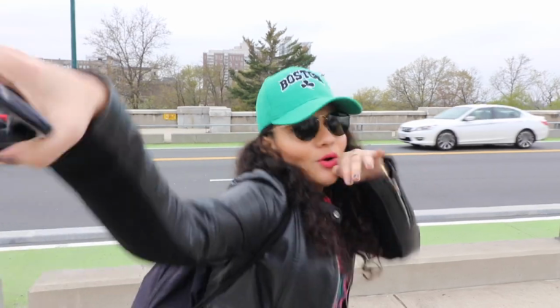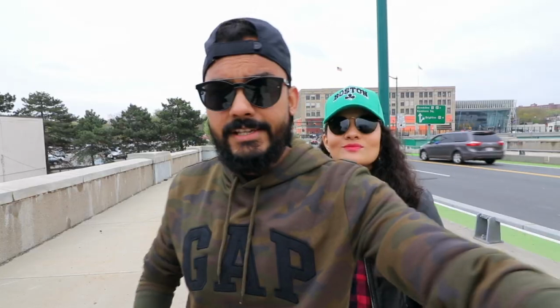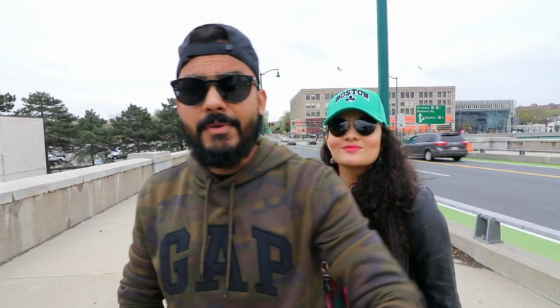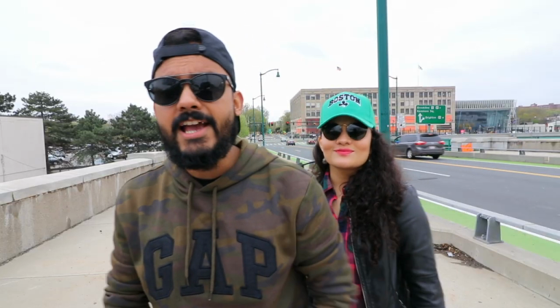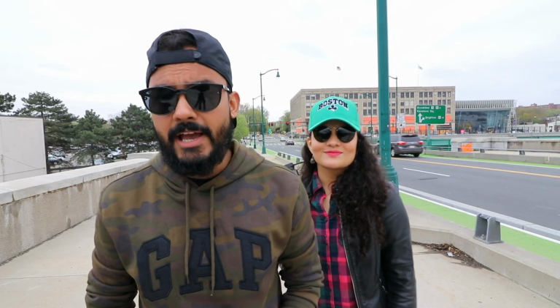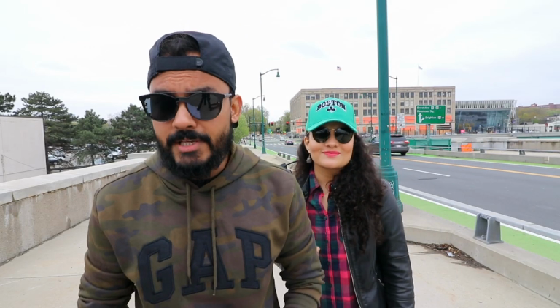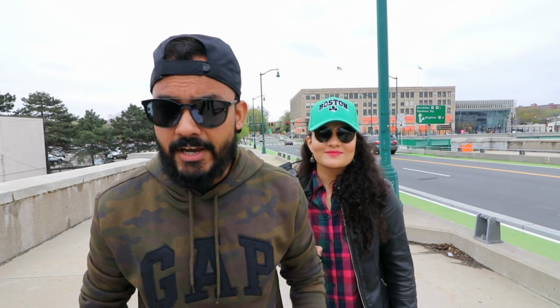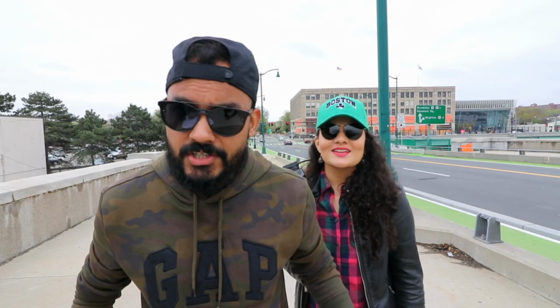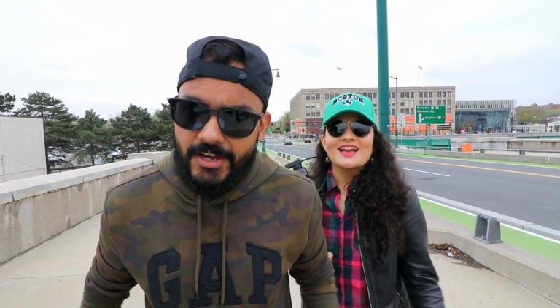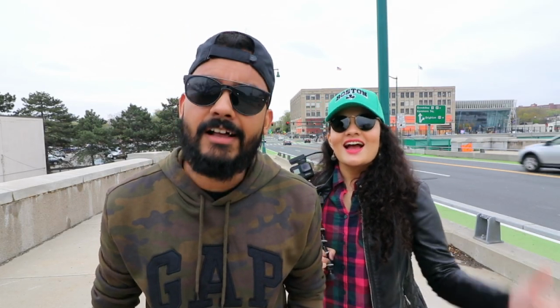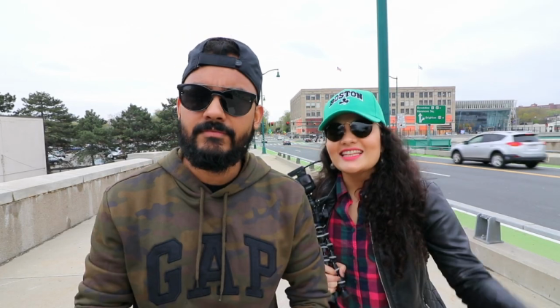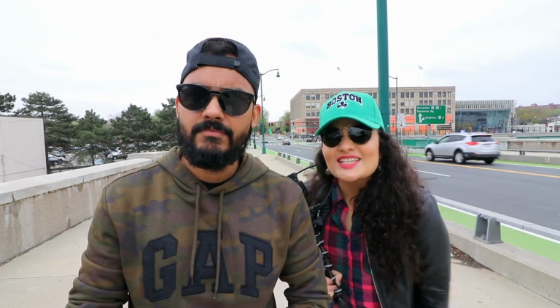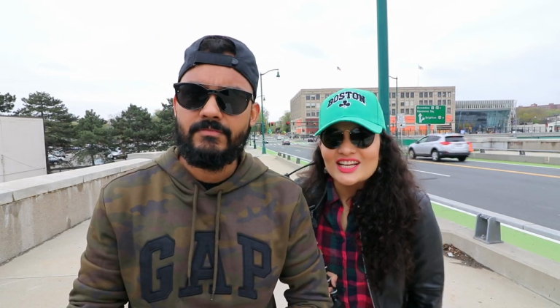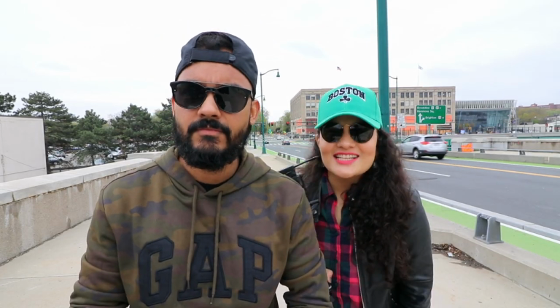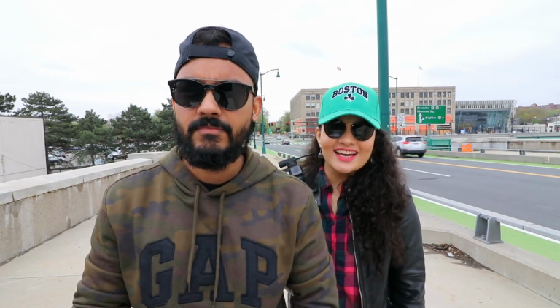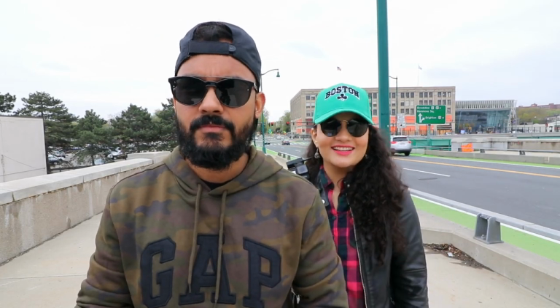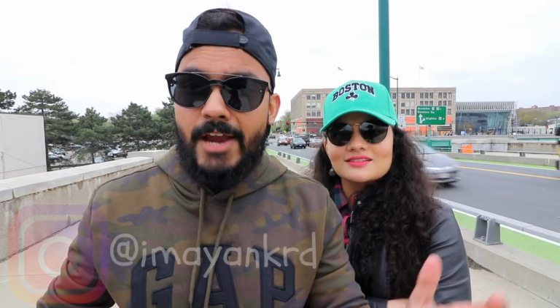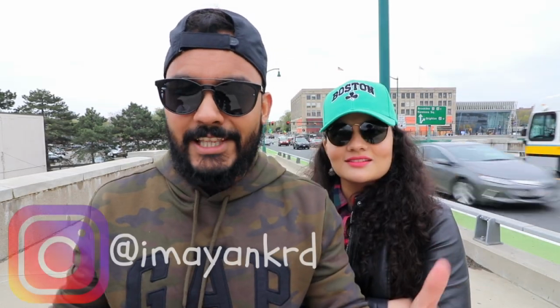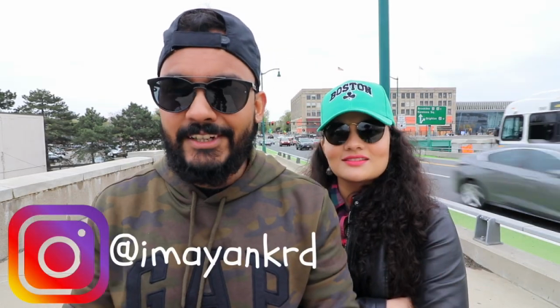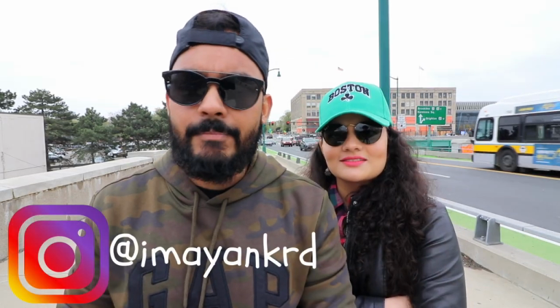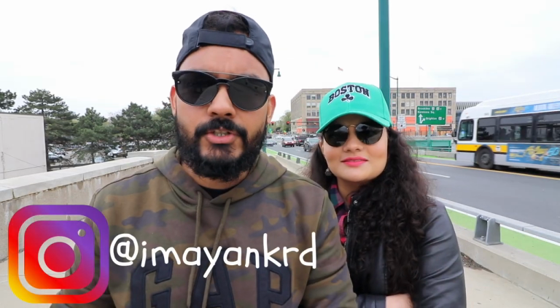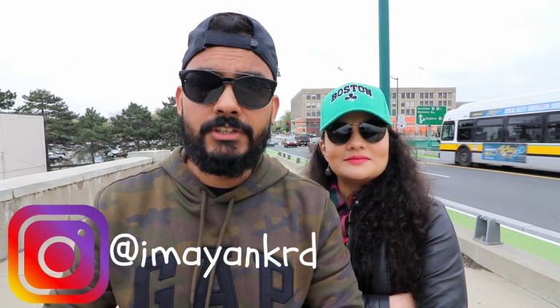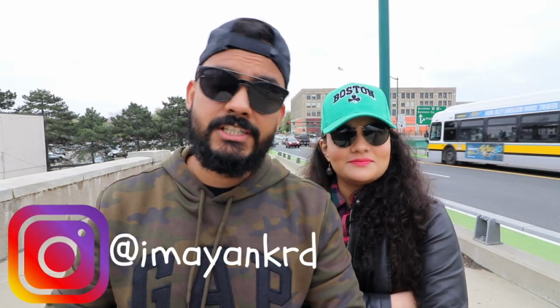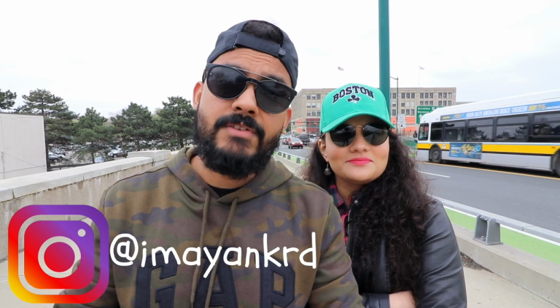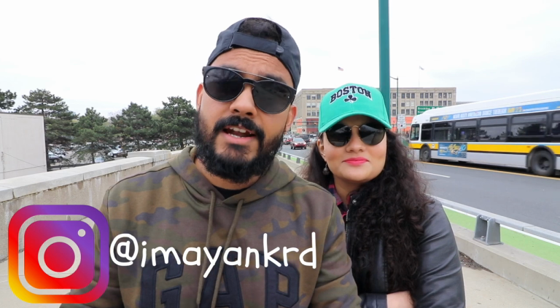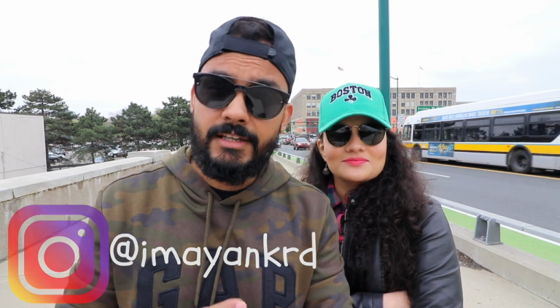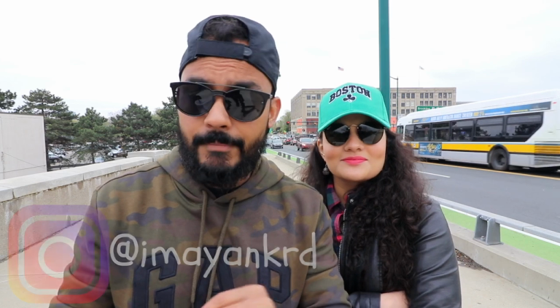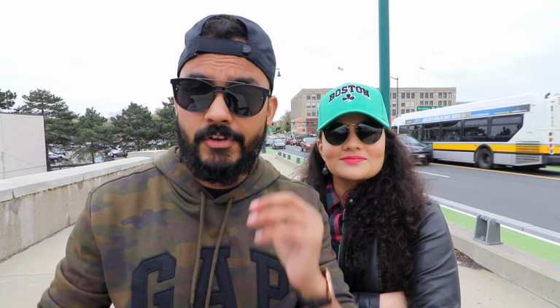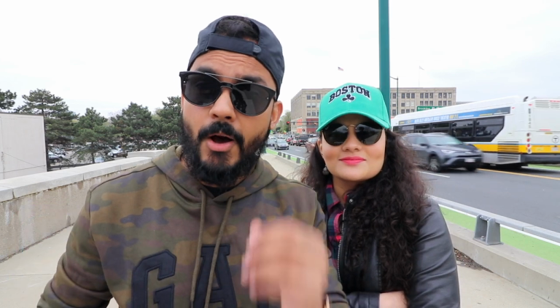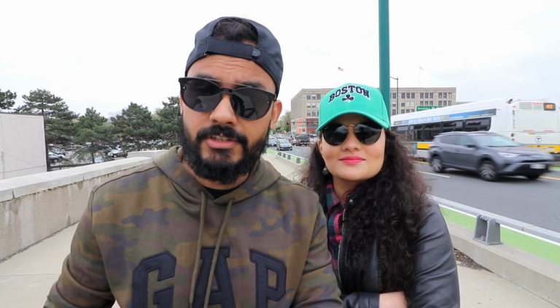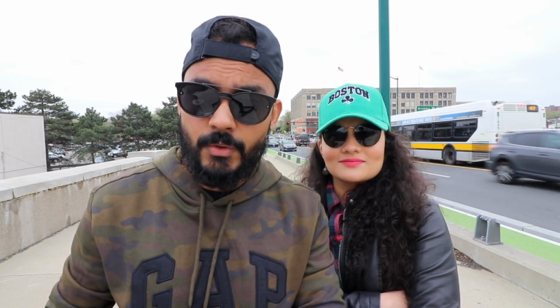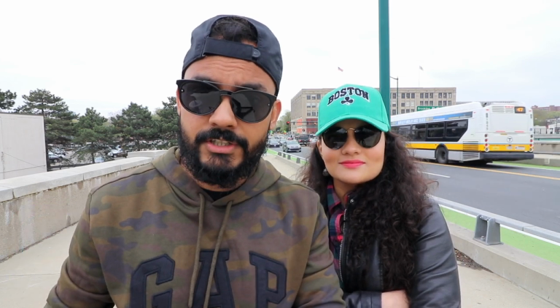What's up guys? My name is Mayankran Jandaya and this is Shikha Singh. Back with another campus tour. This time we are at the campus of Boston University.